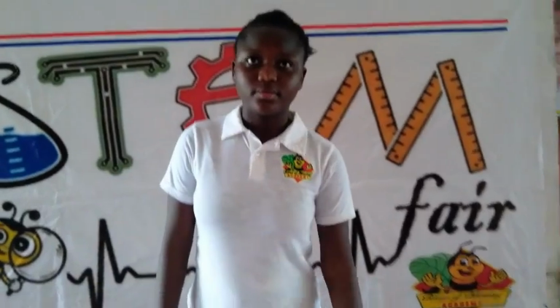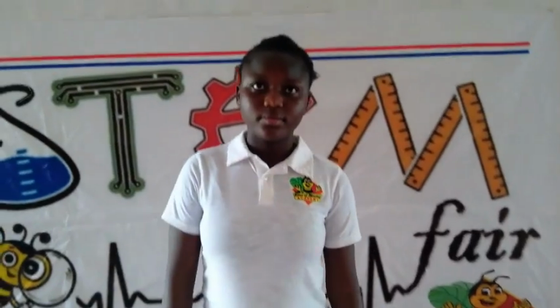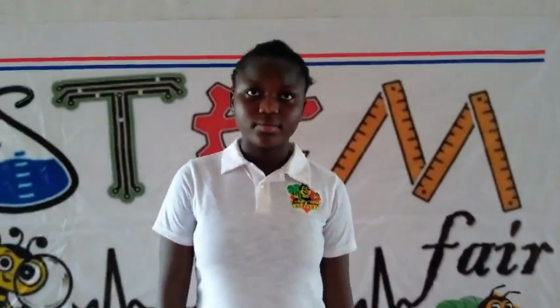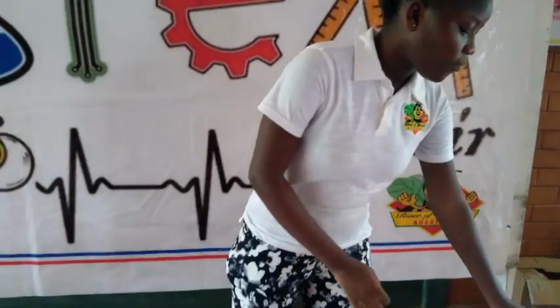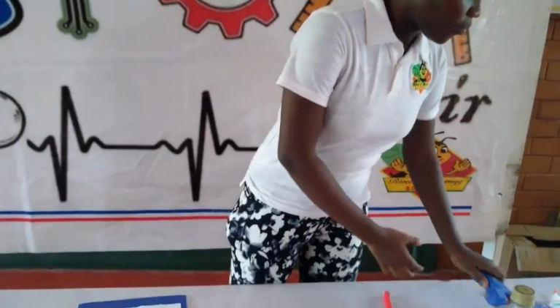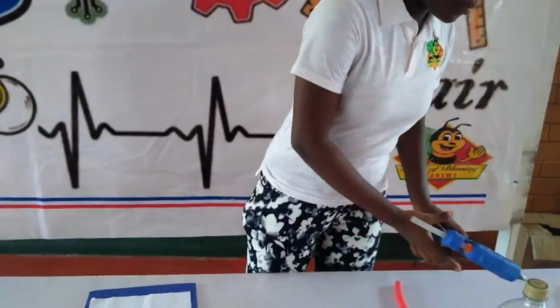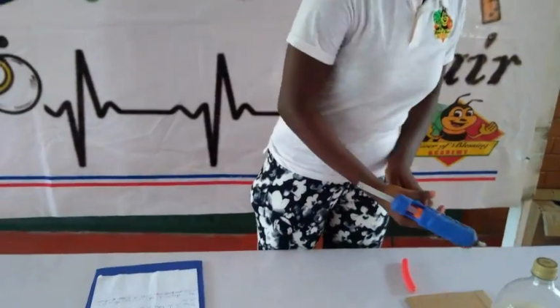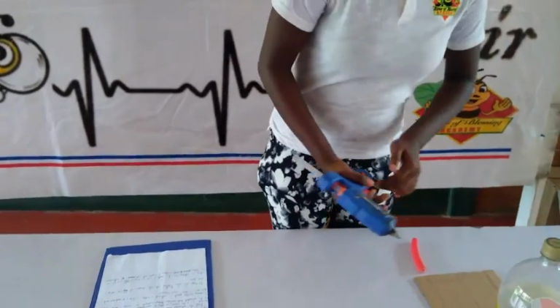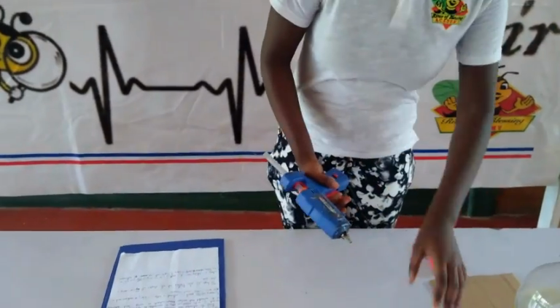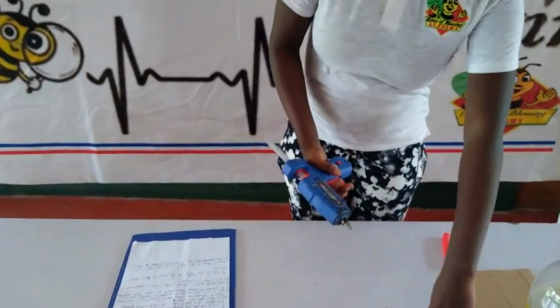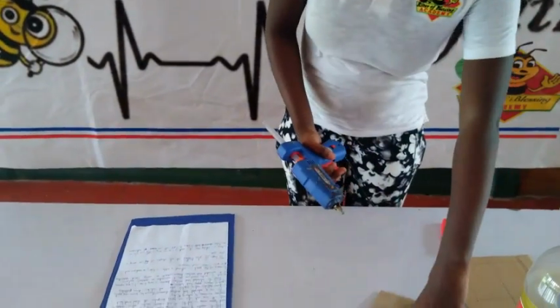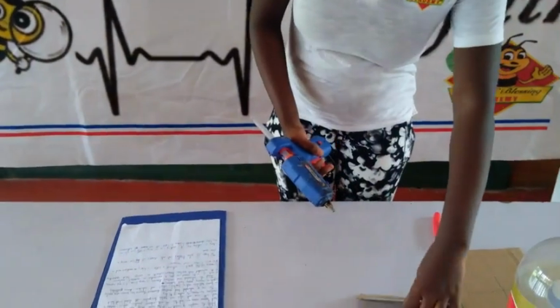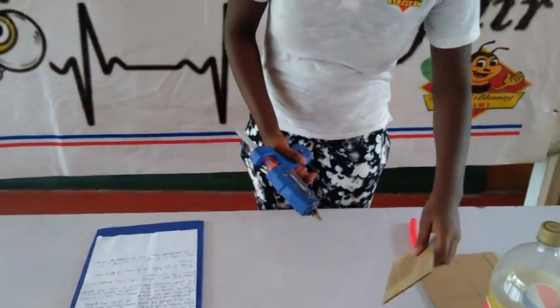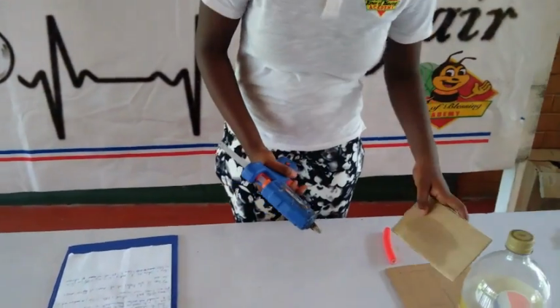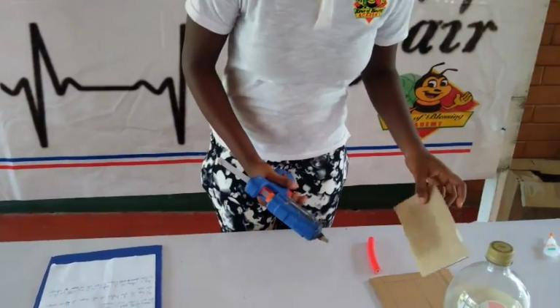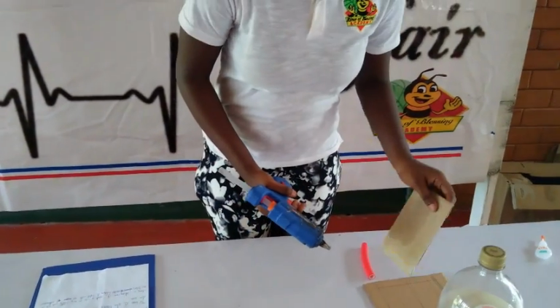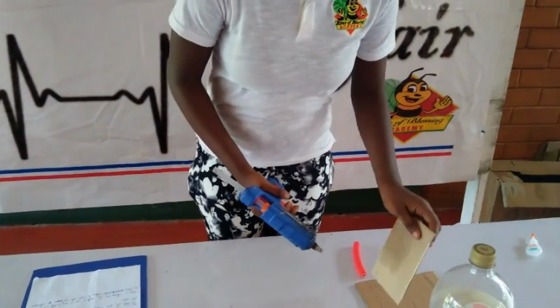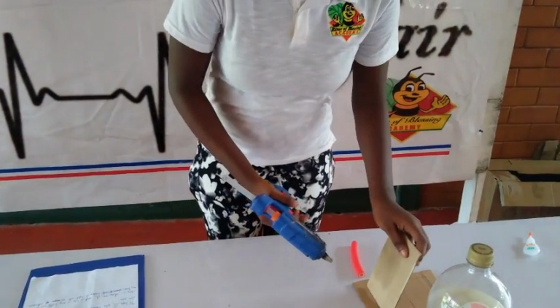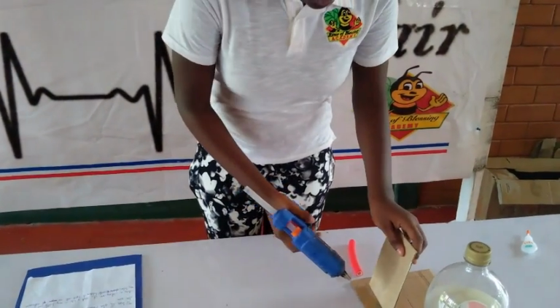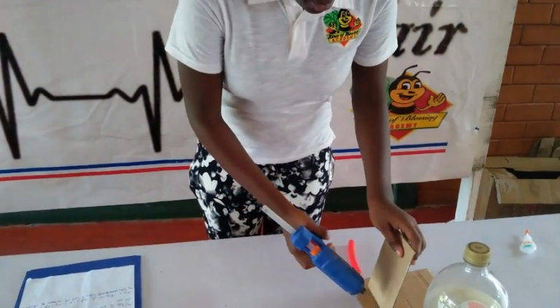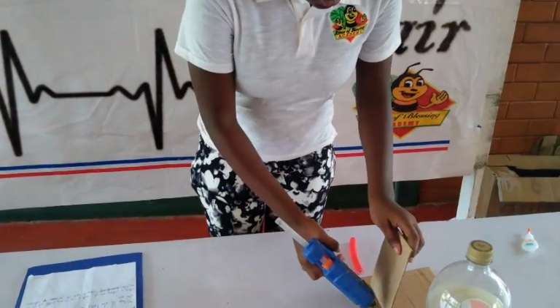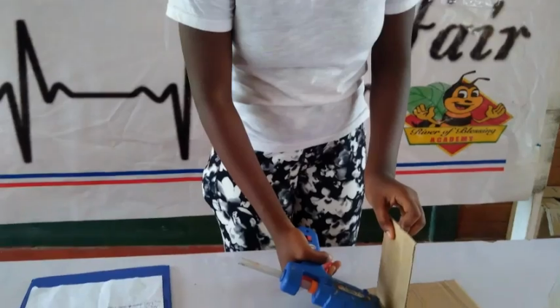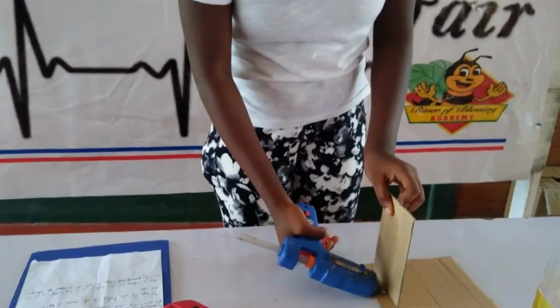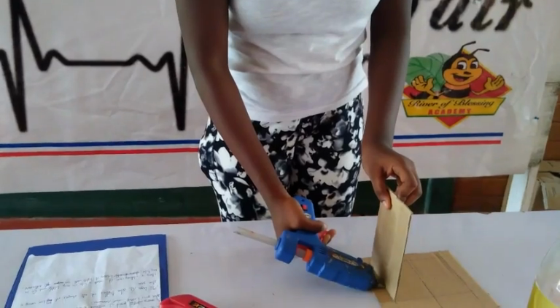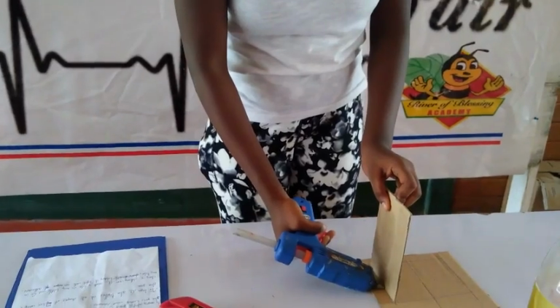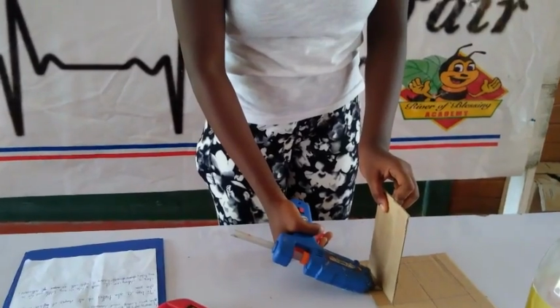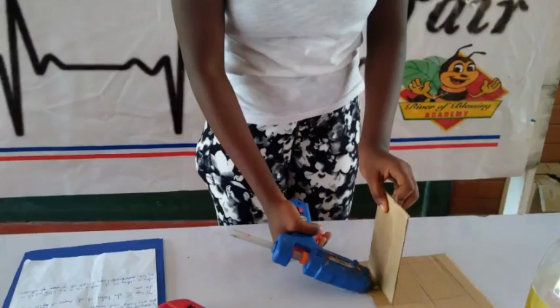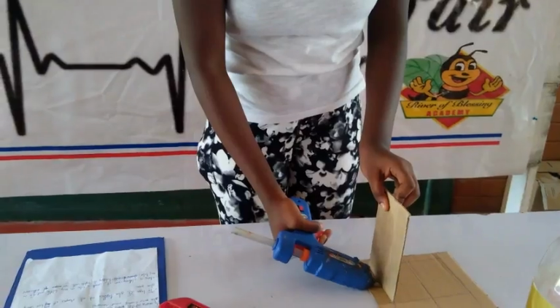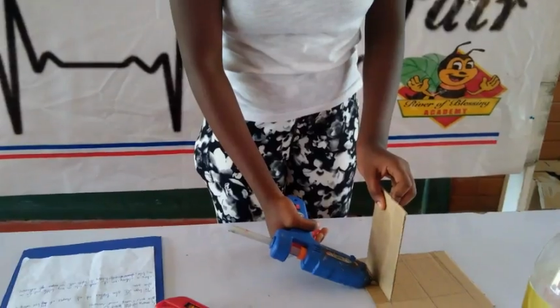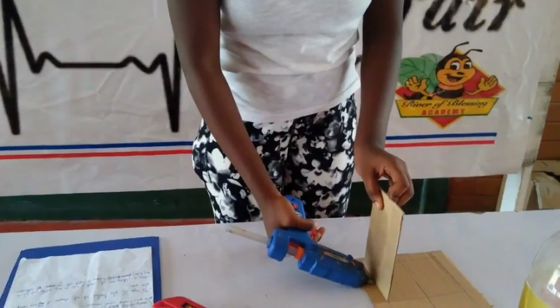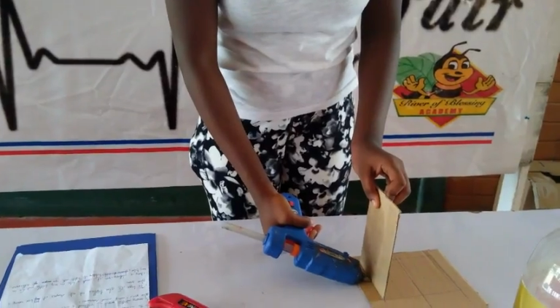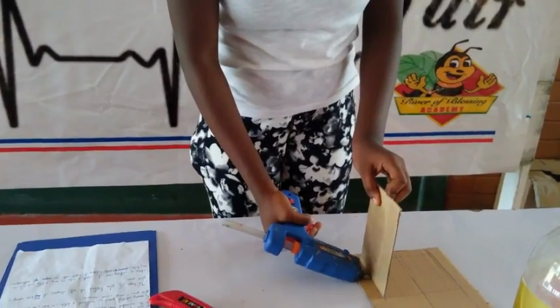To begin, I glued together cut-out shapes of my box using a glue gun.